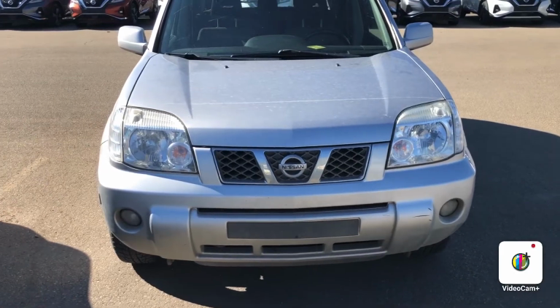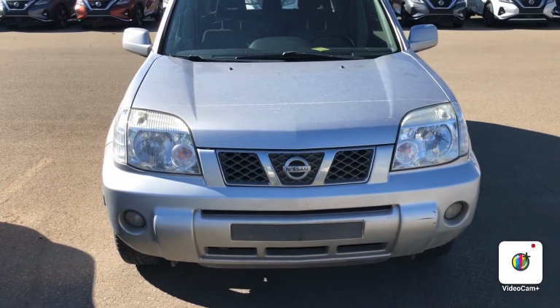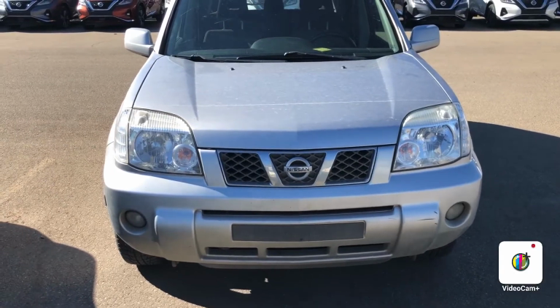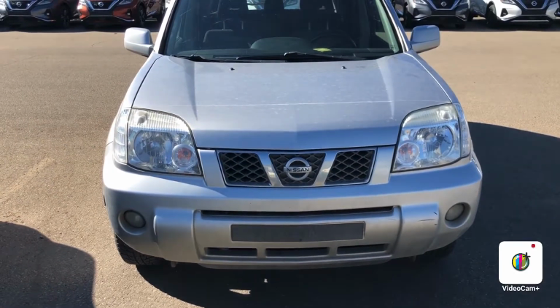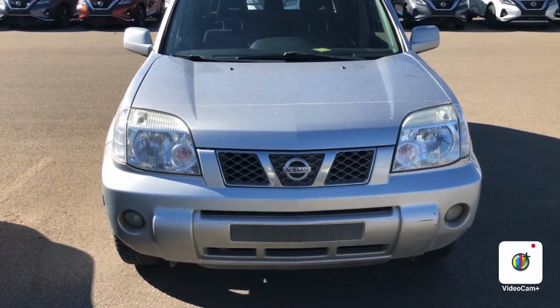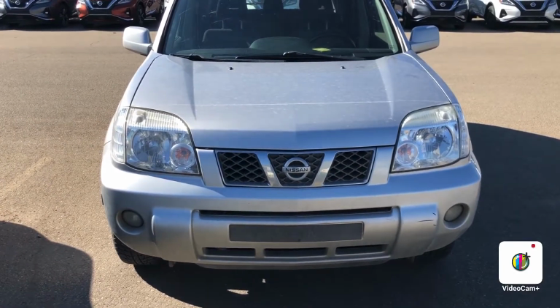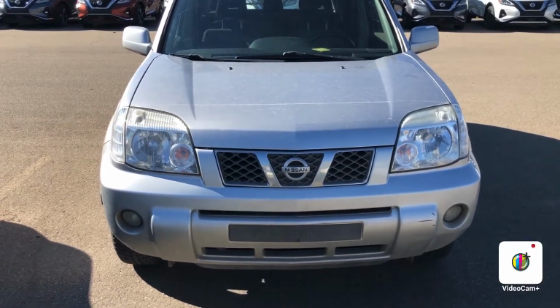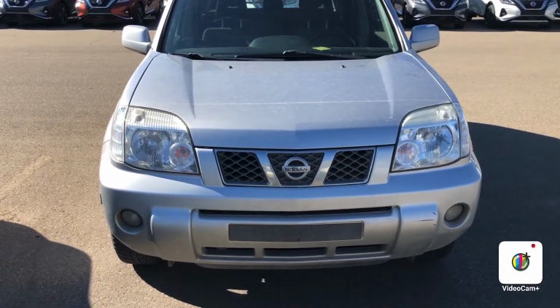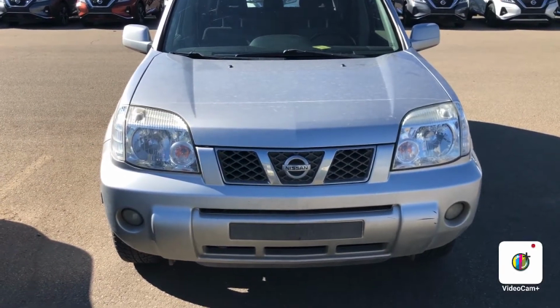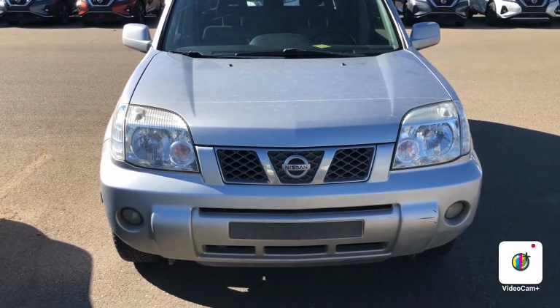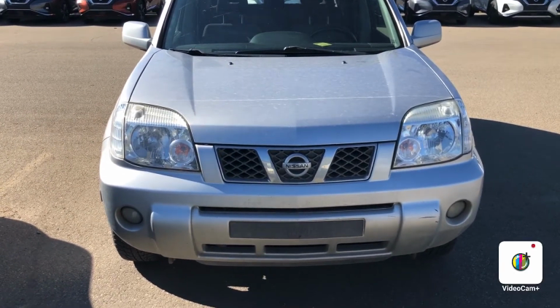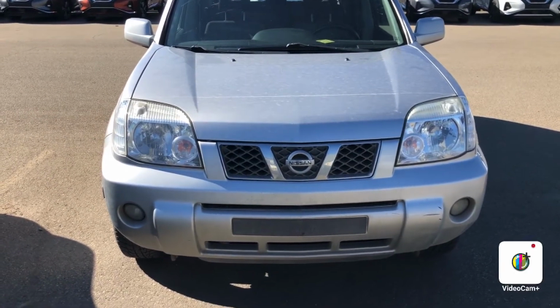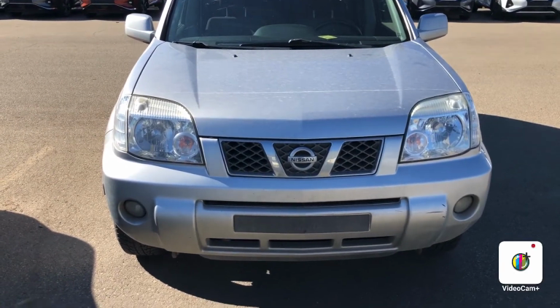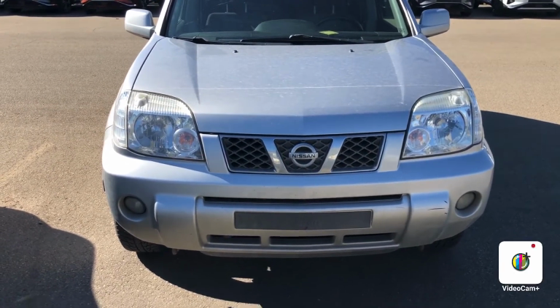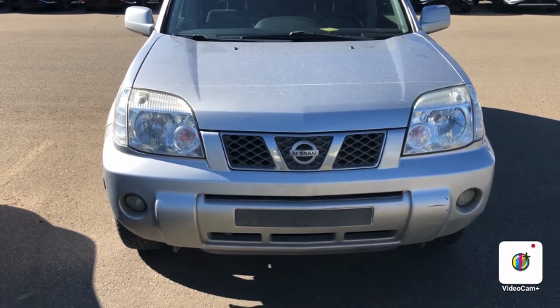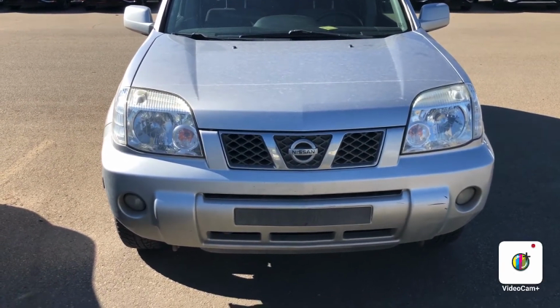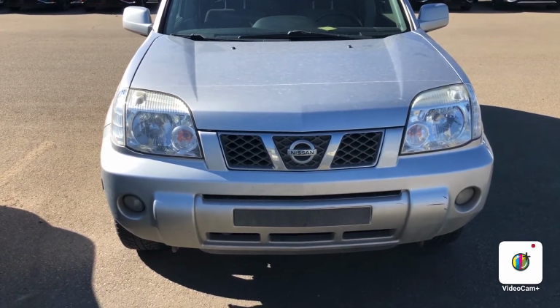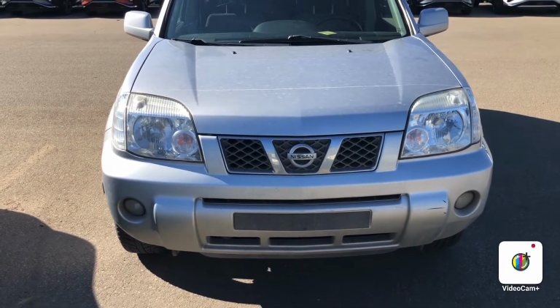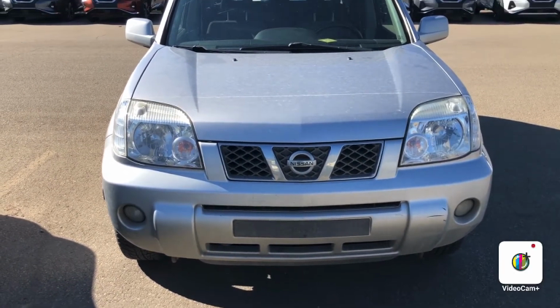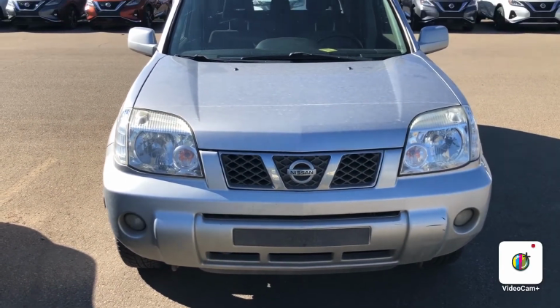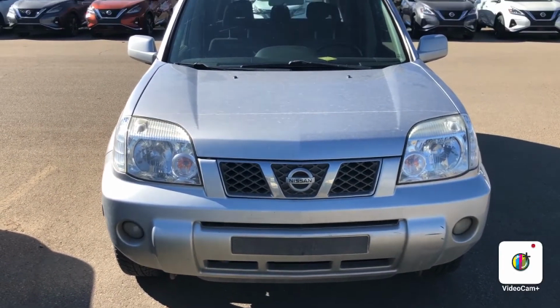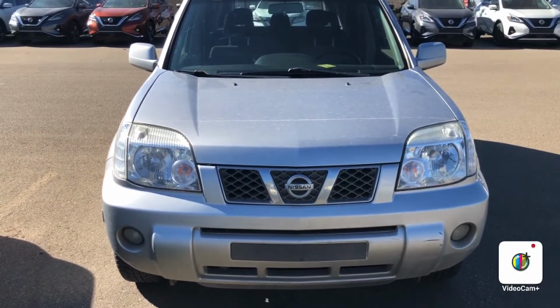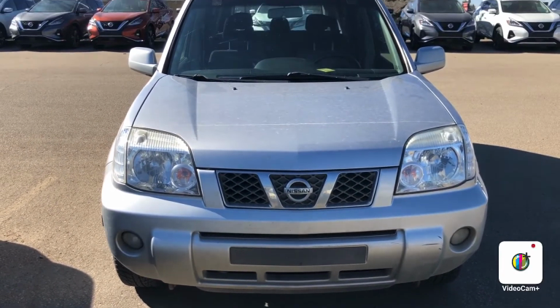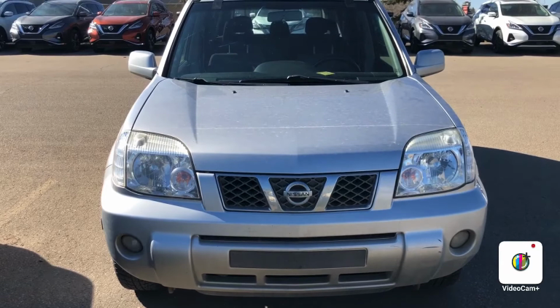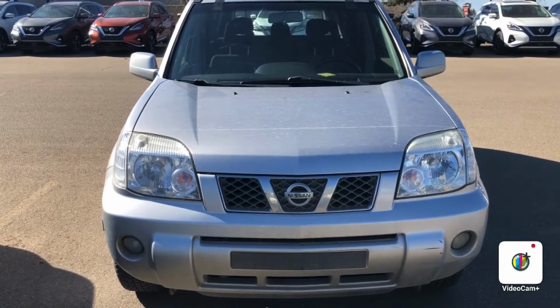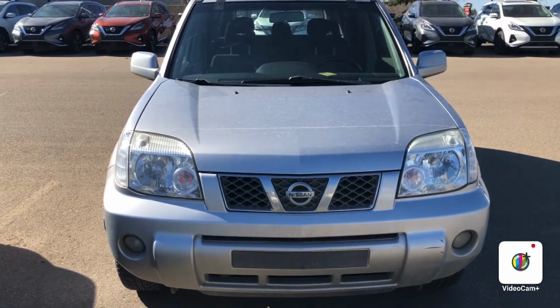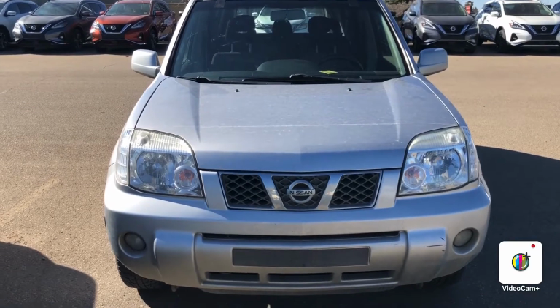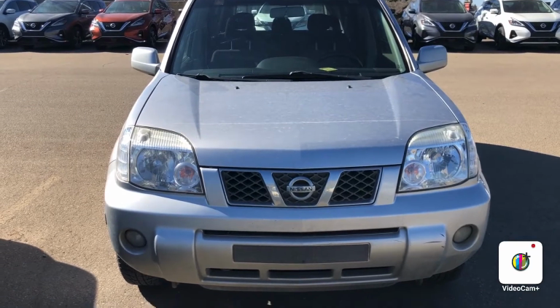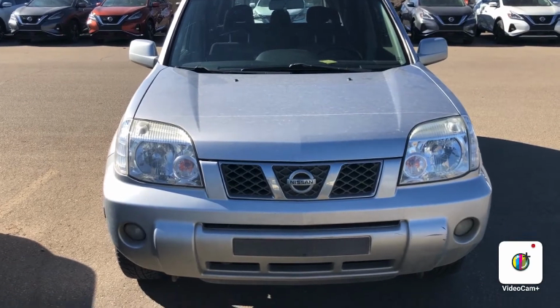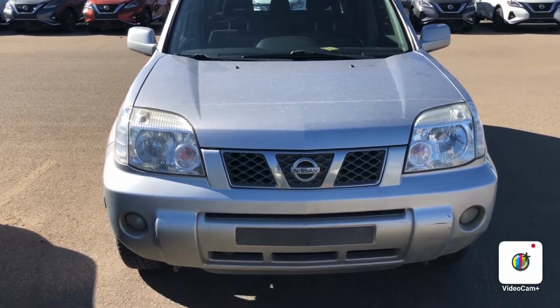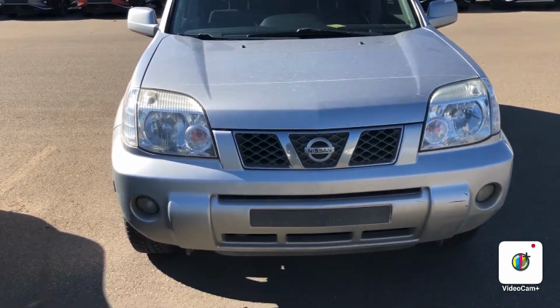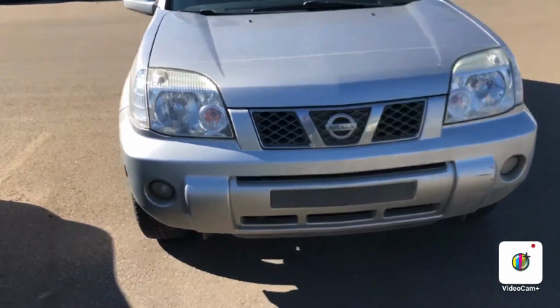Hey guys, Joseph here from Shroid Nissan. This is our 2006 Nissan X-Trail.